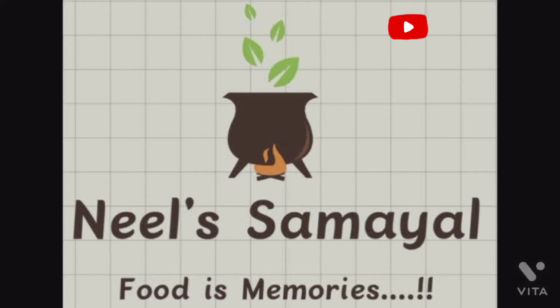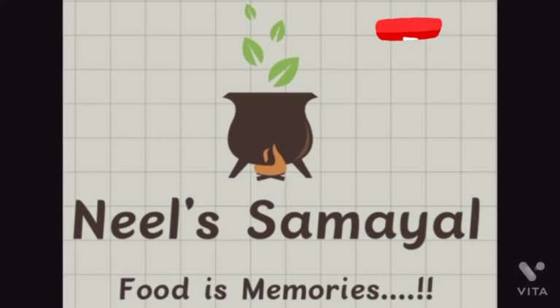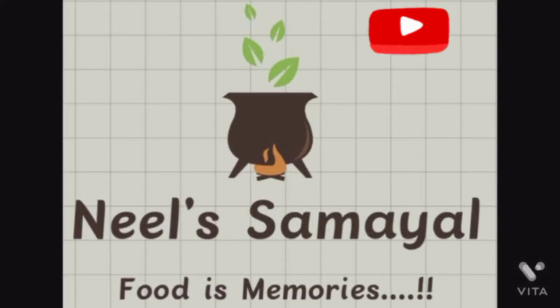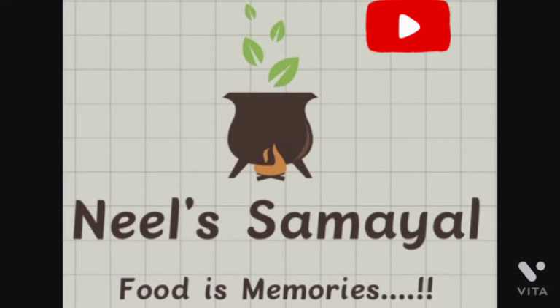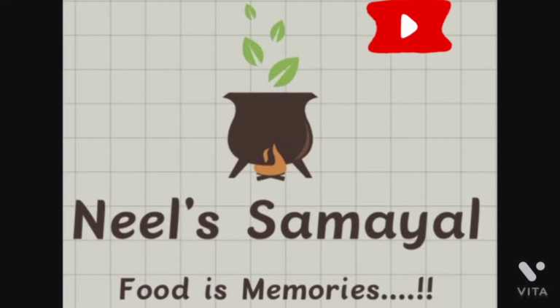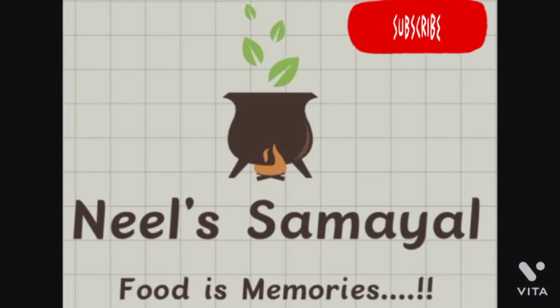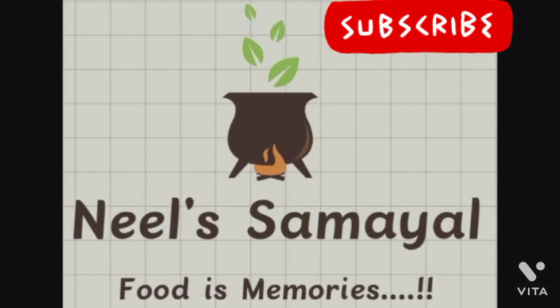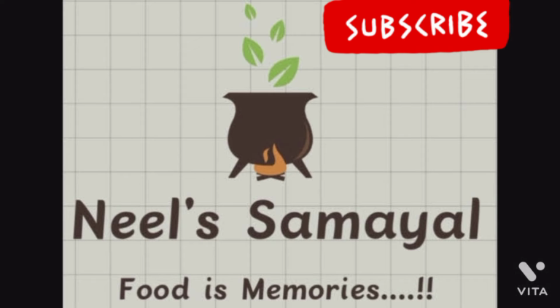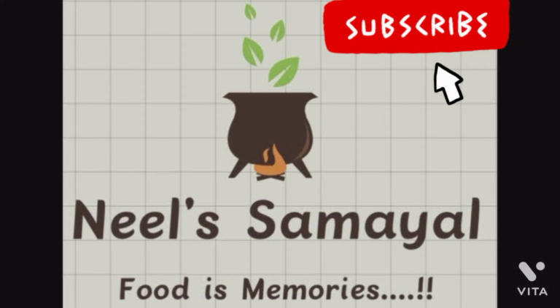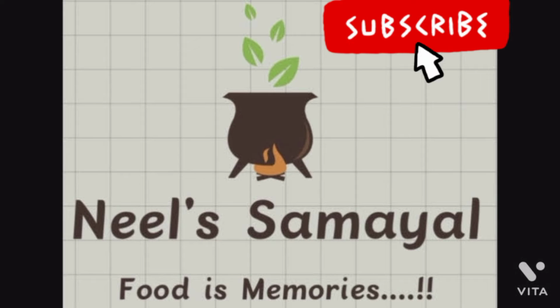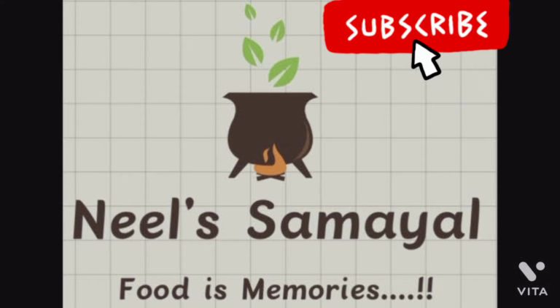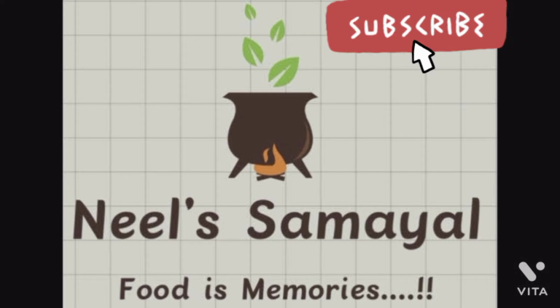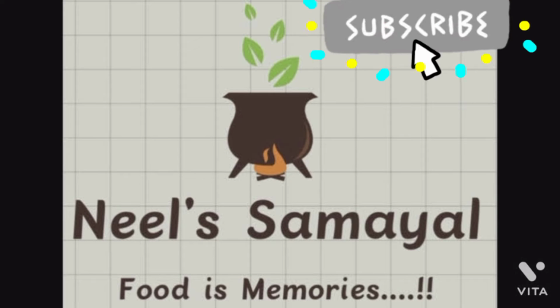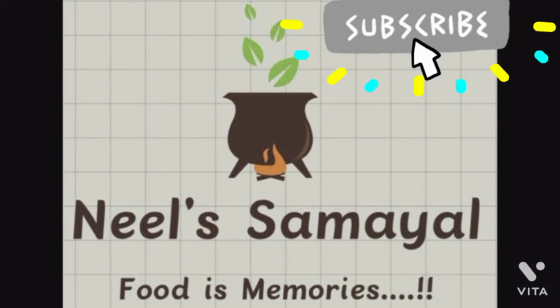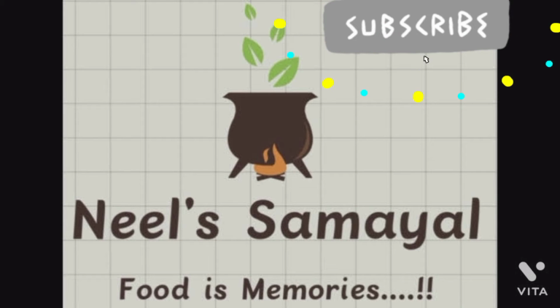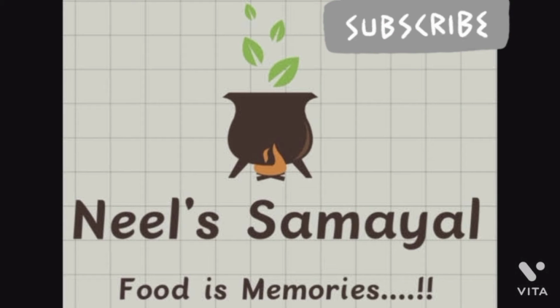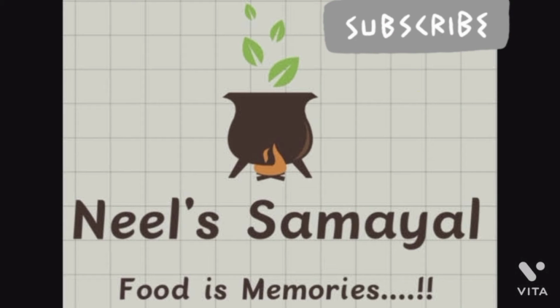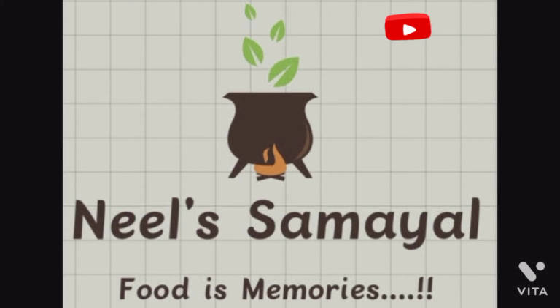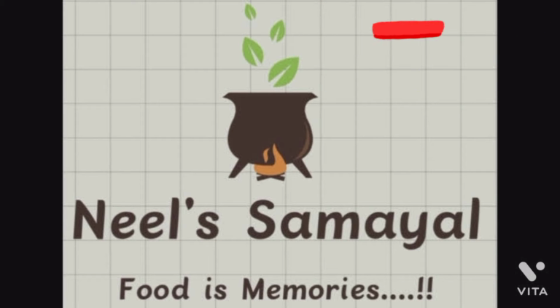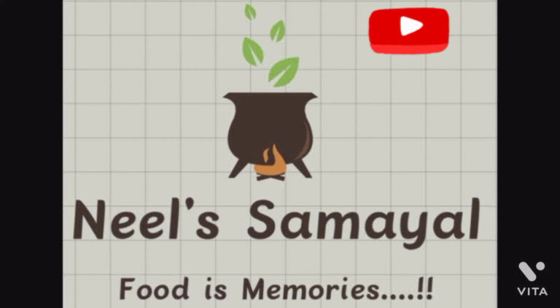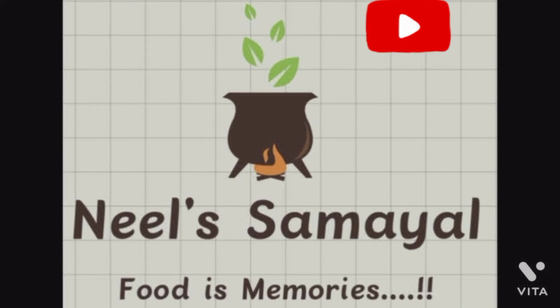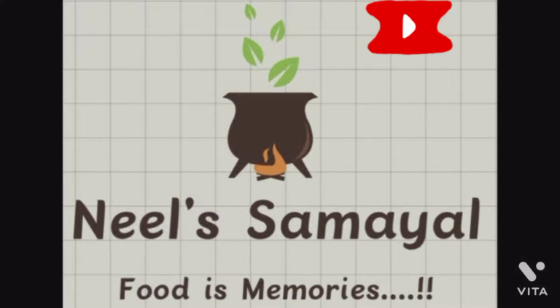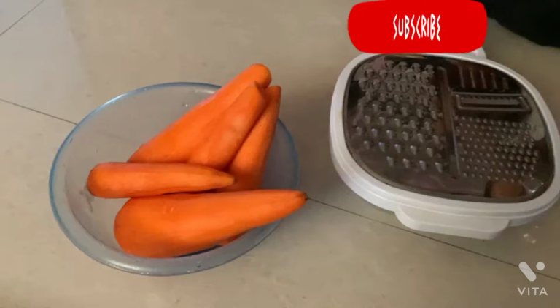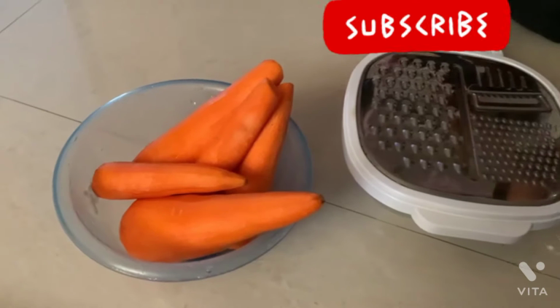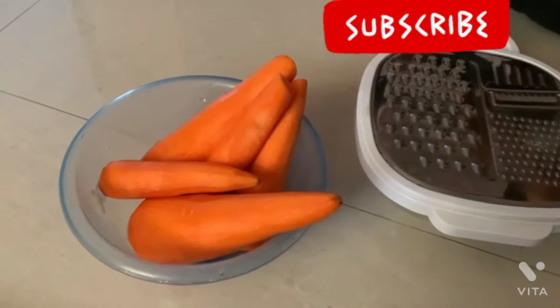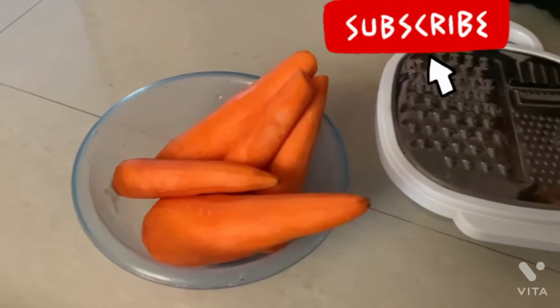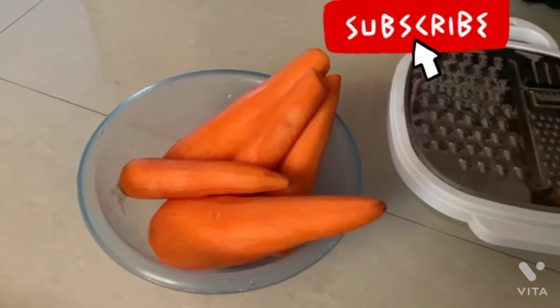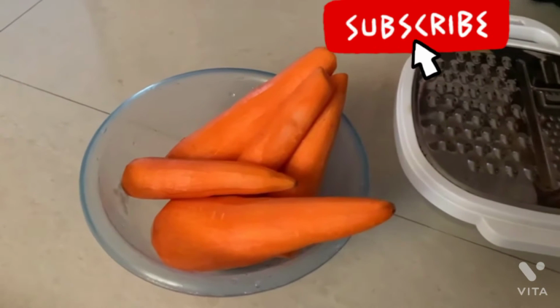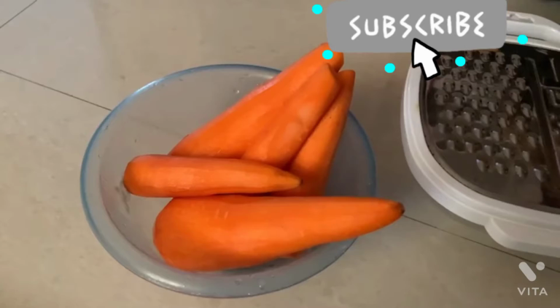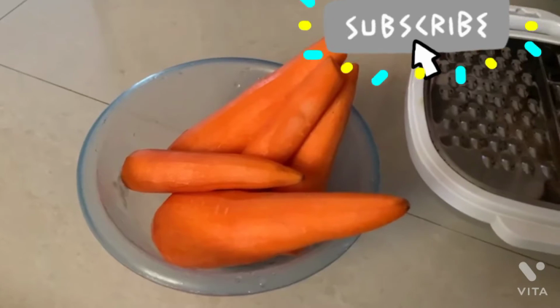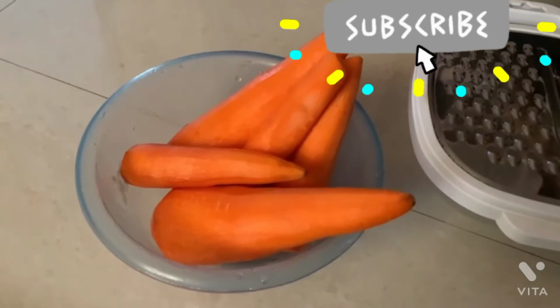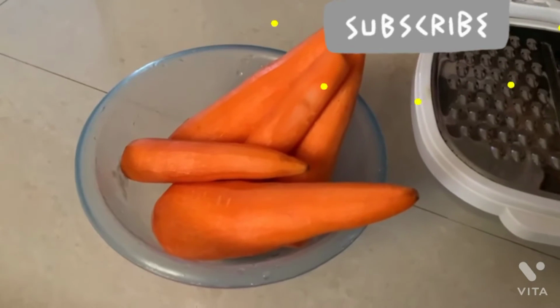Hello friends, welcome back to Neel Samail. I am going to show you a dish that is a carrot. This is a very simple dish here.